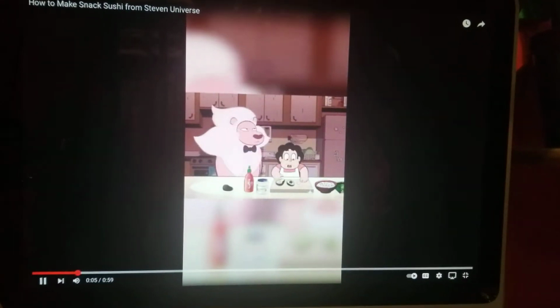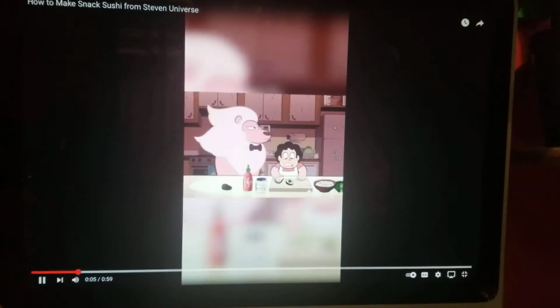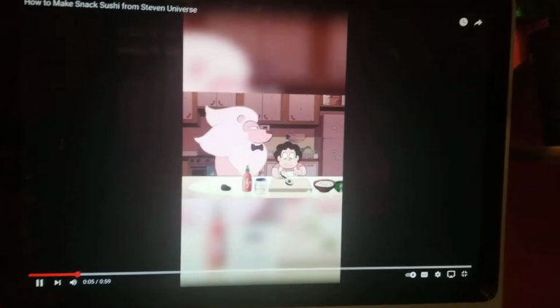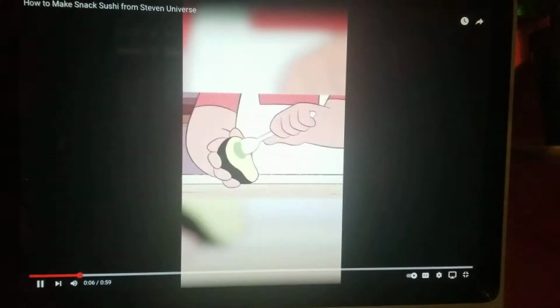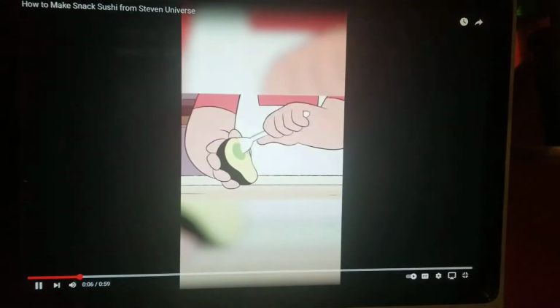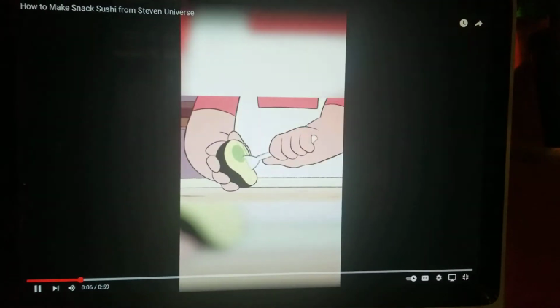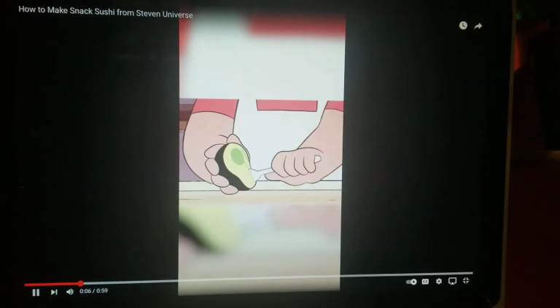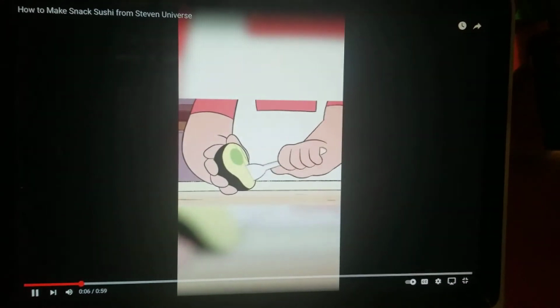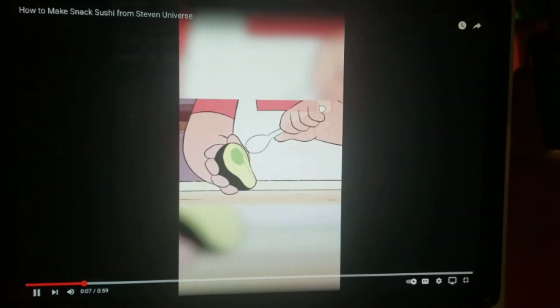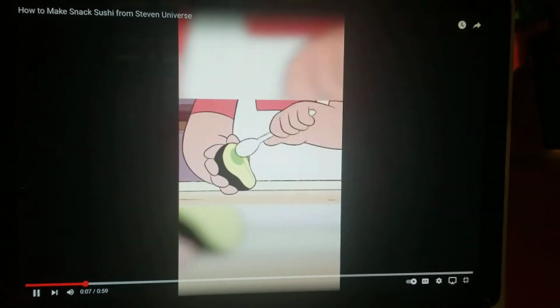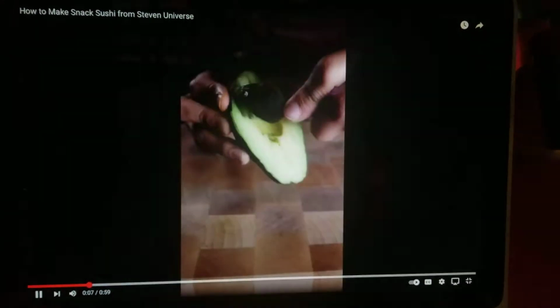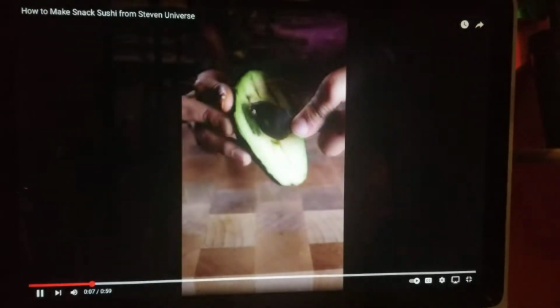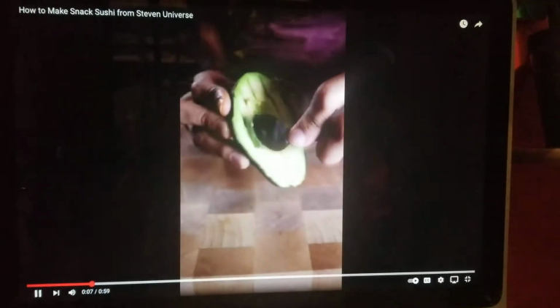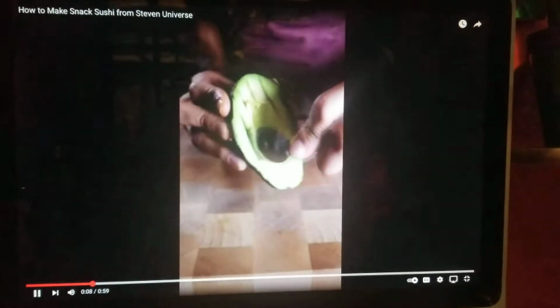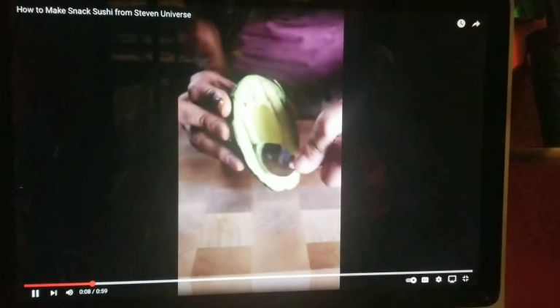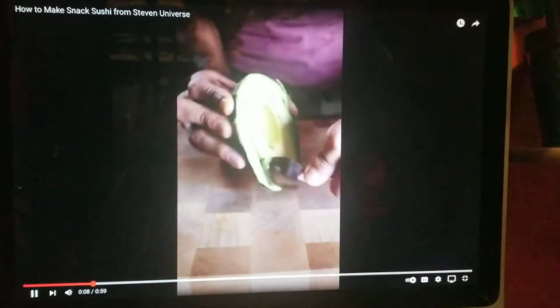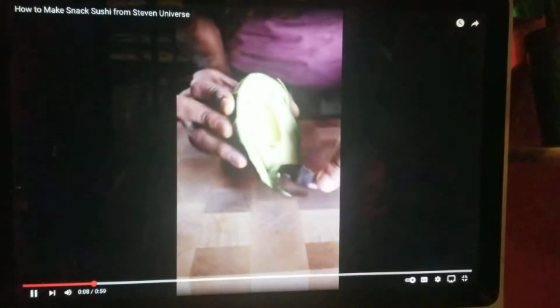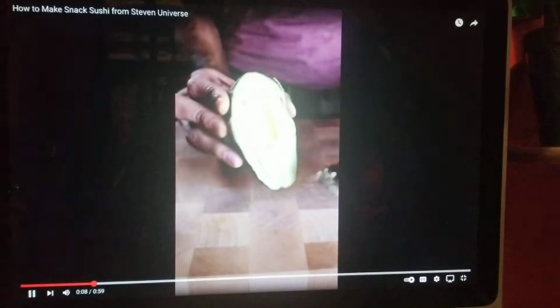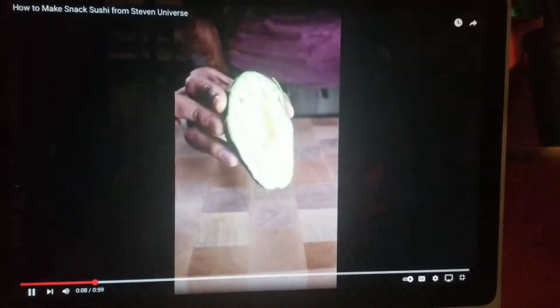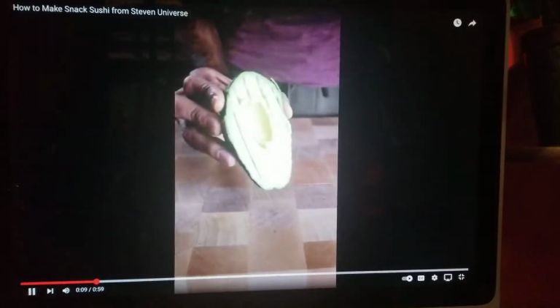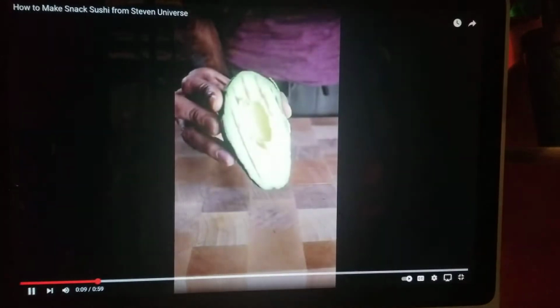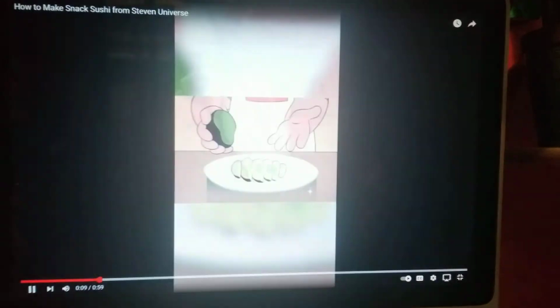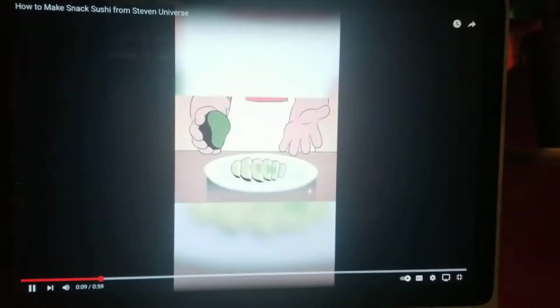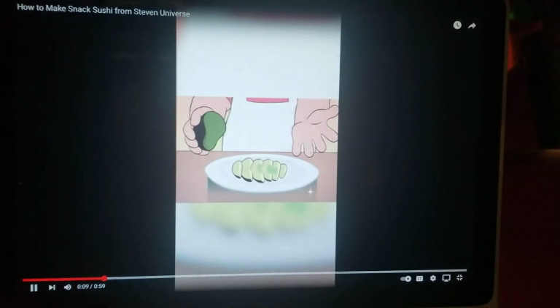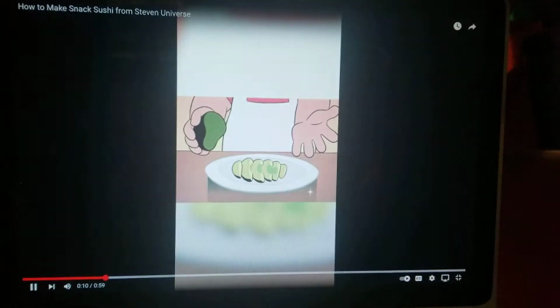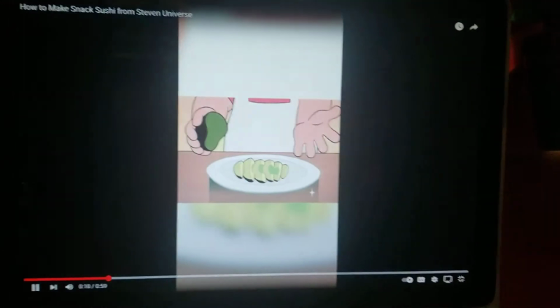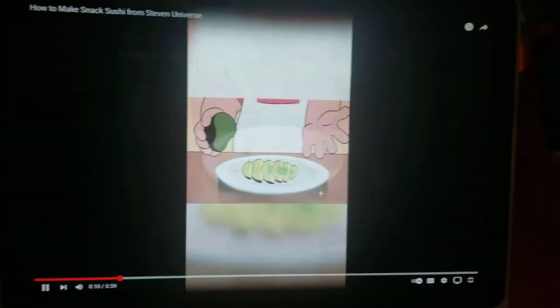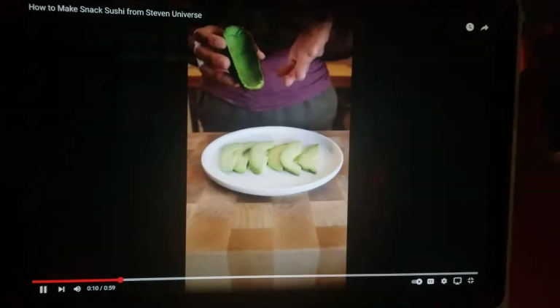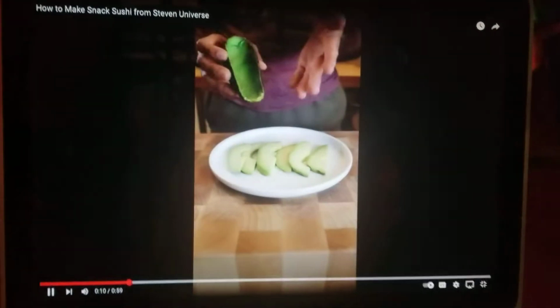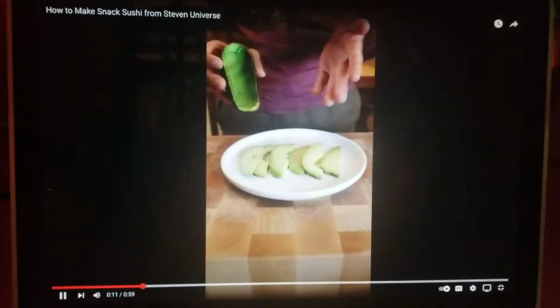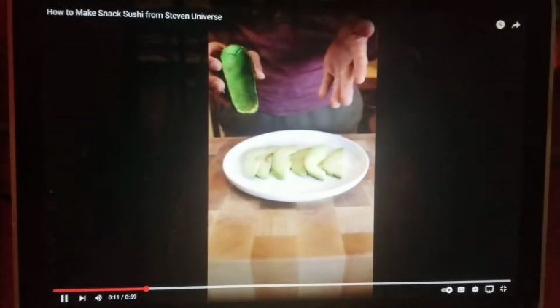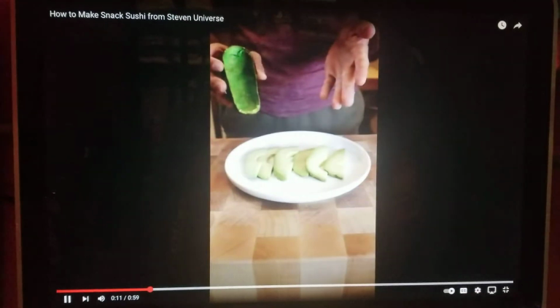First, use the spoon to cut slices into the flesh of the avocado, and transfer the slices to a plate.